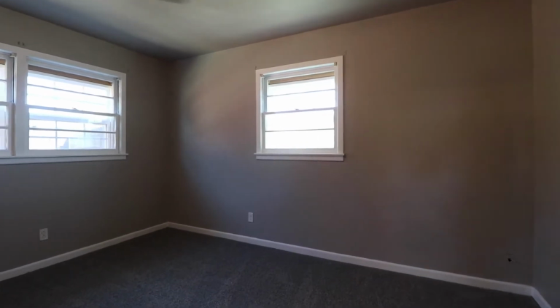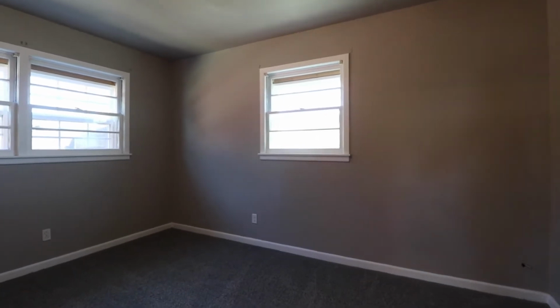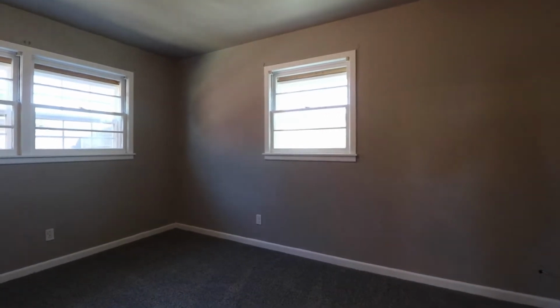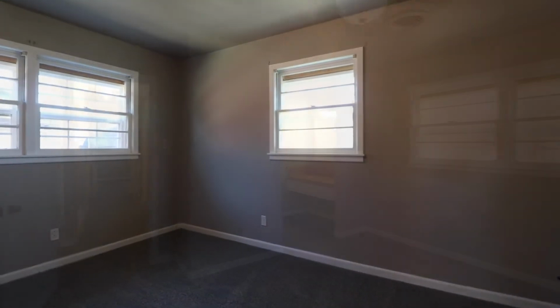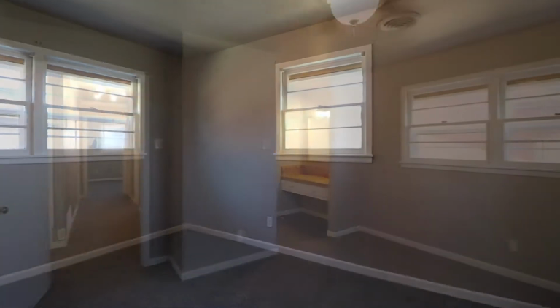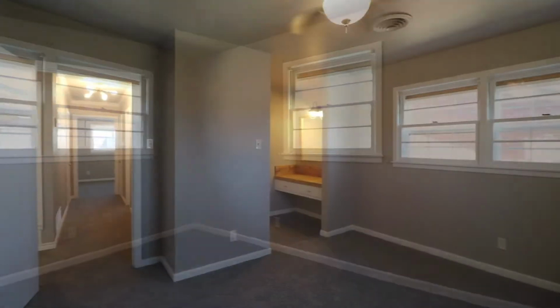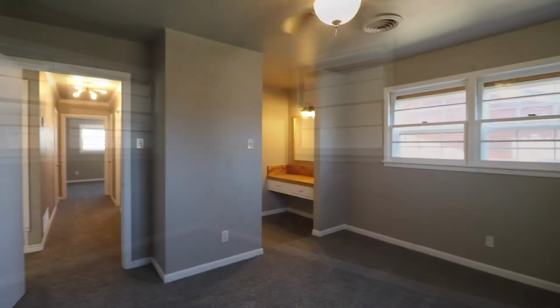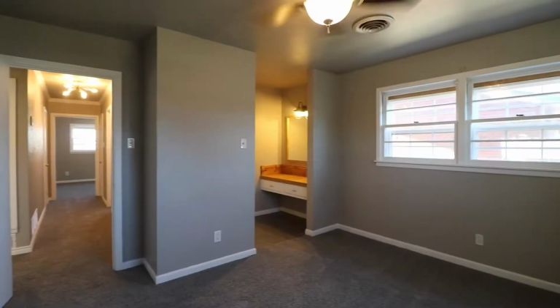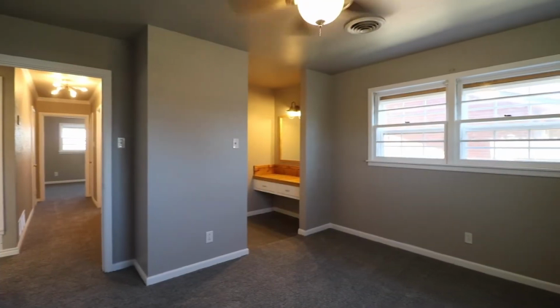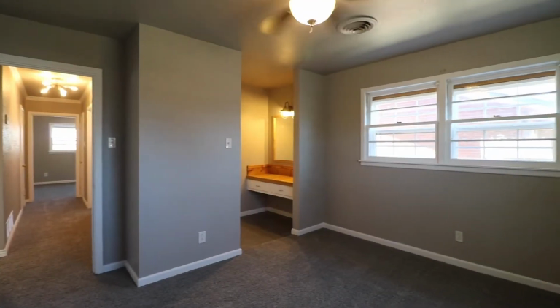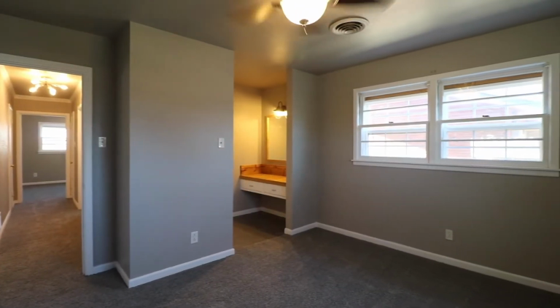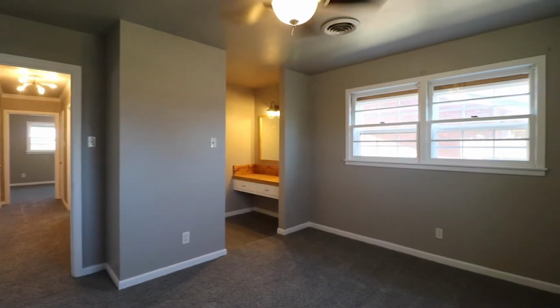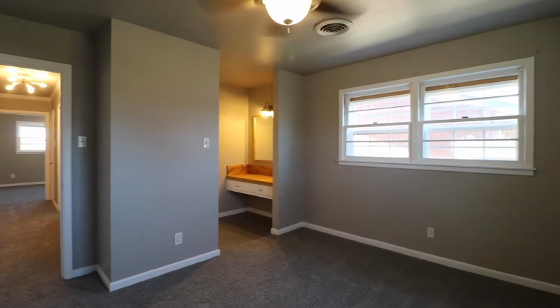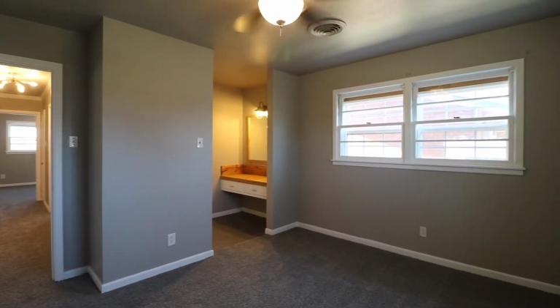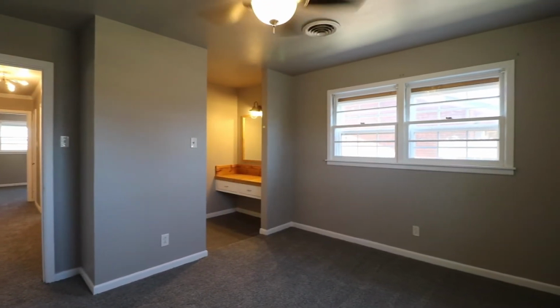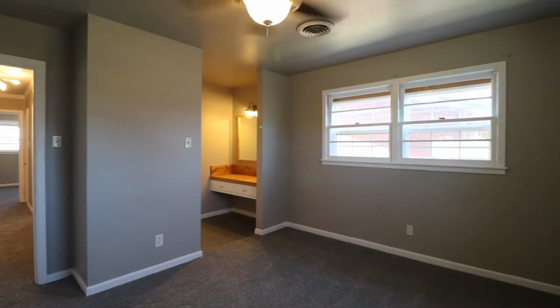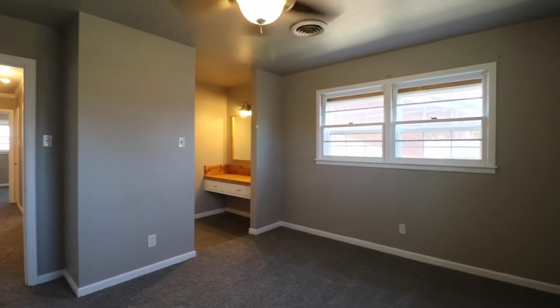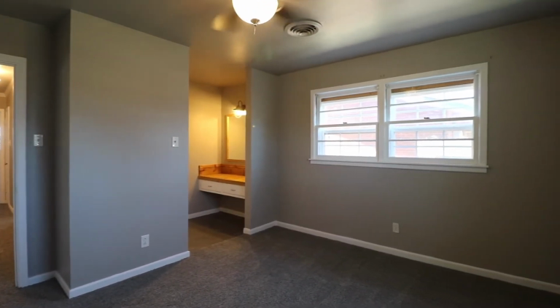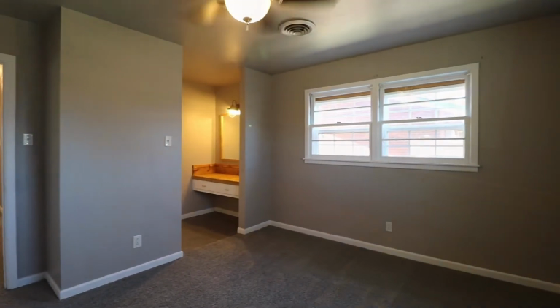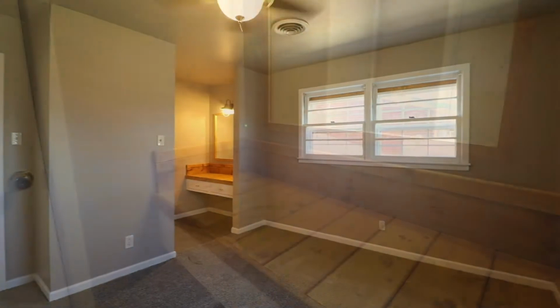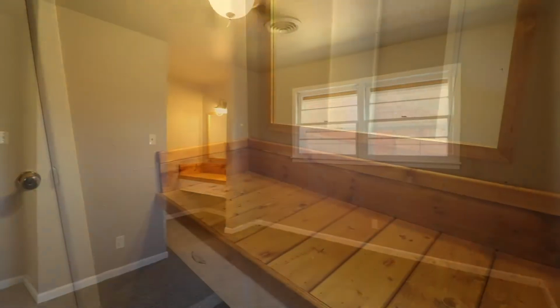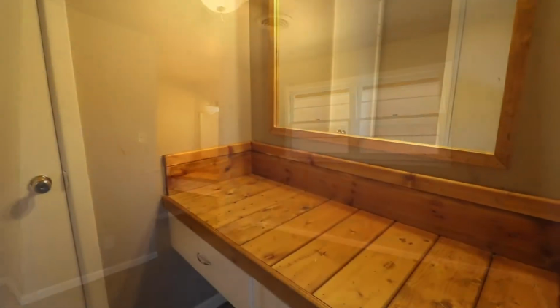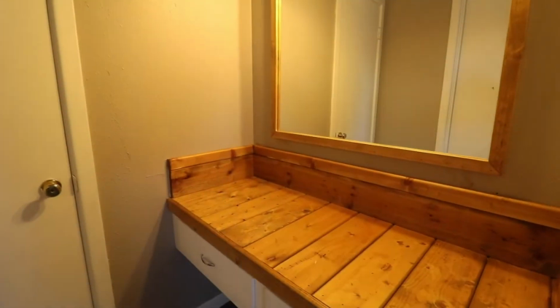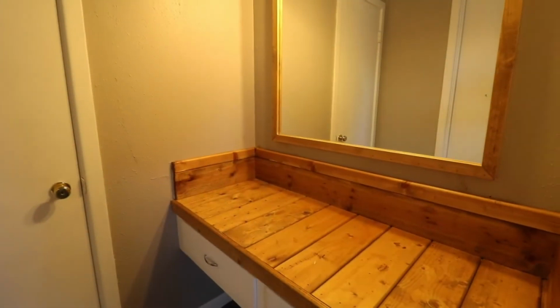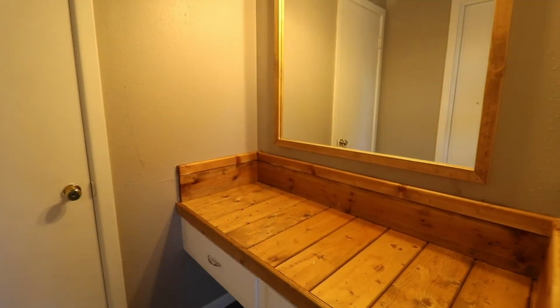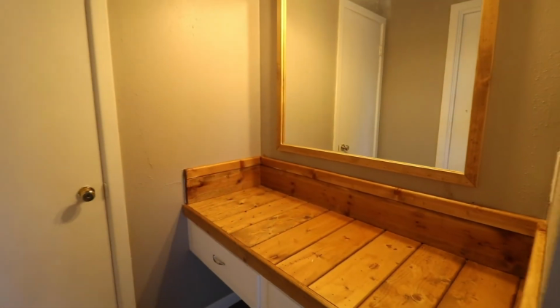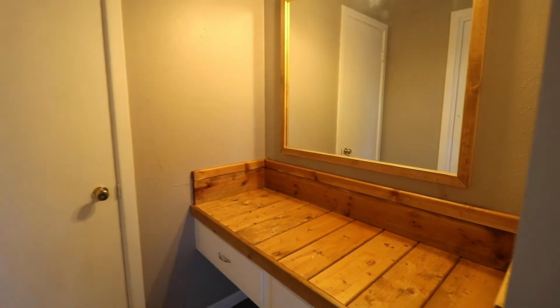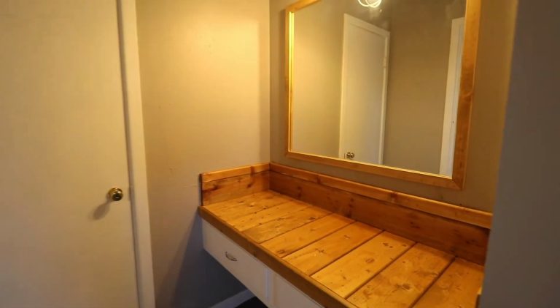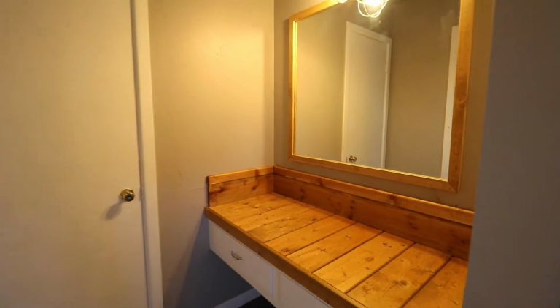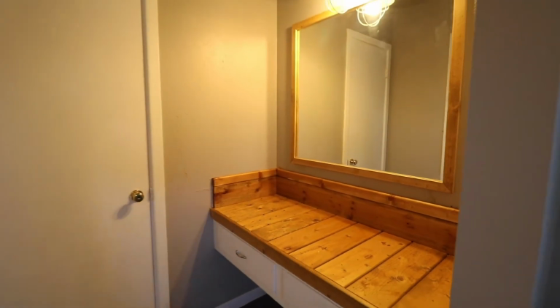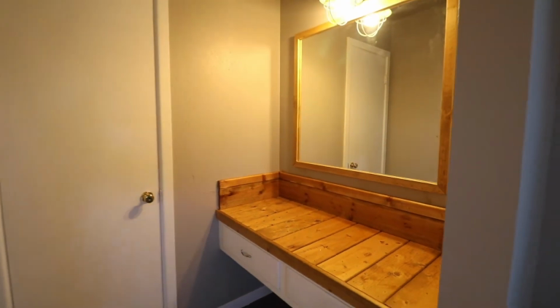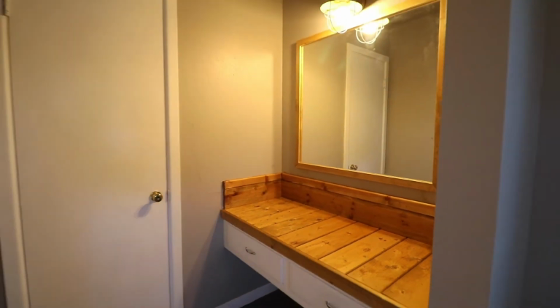The second bedroom has its own dressing and vanity area, as well as a separate shower and good closet space.